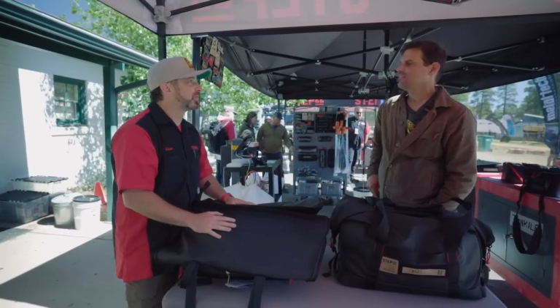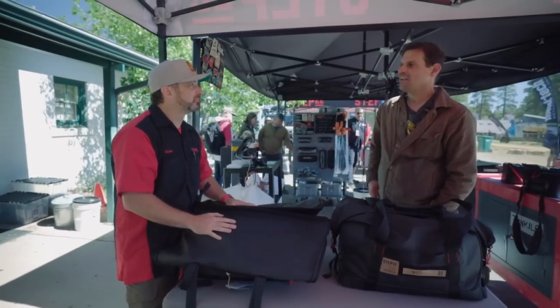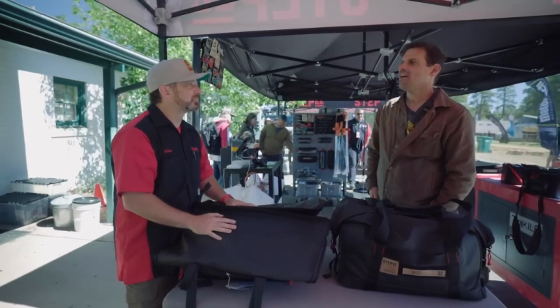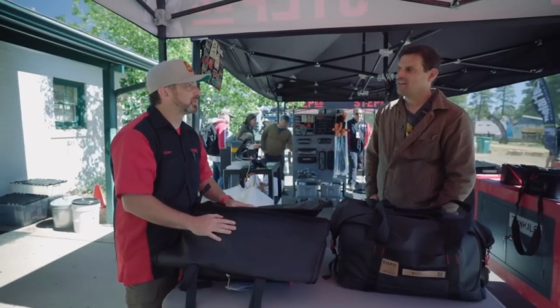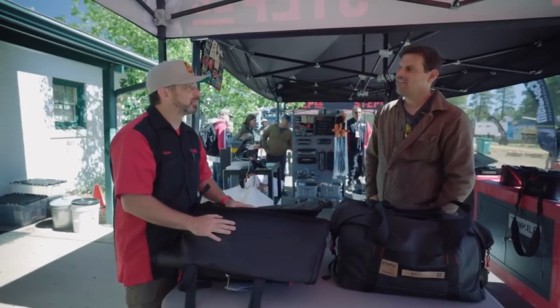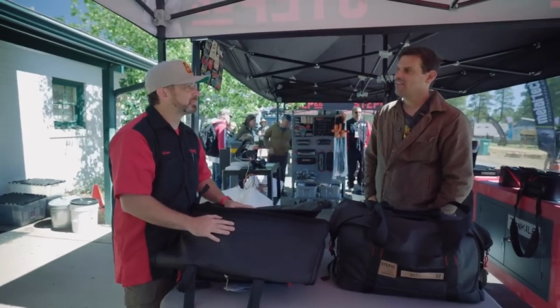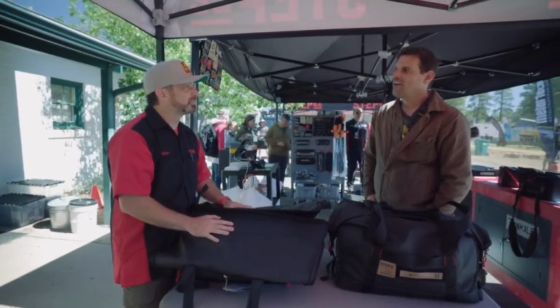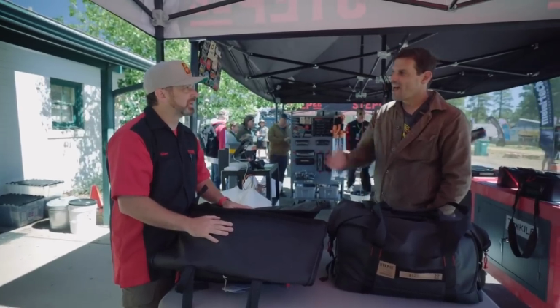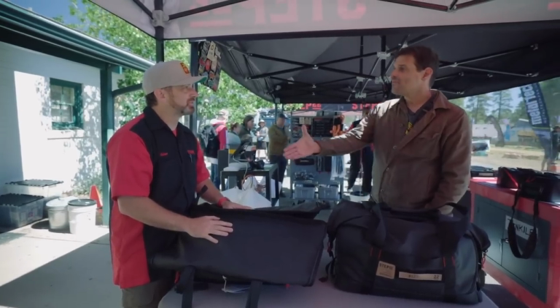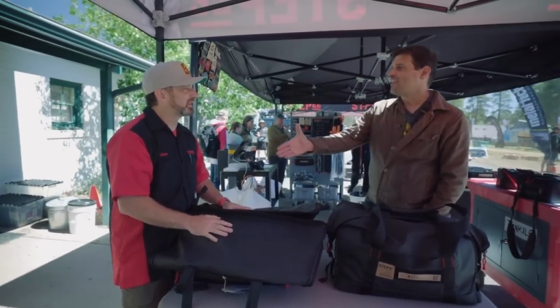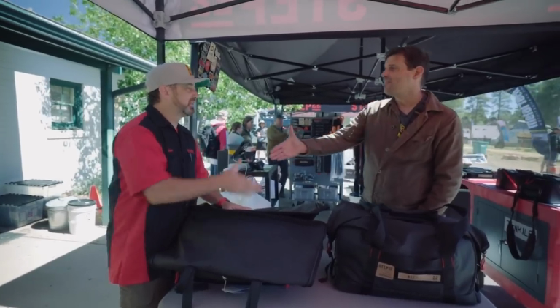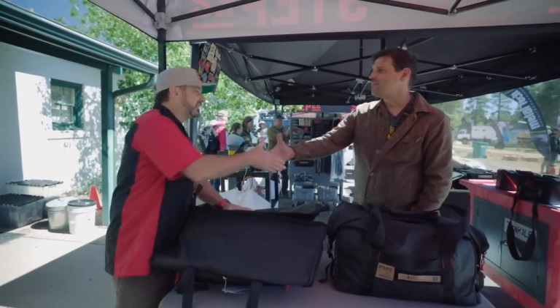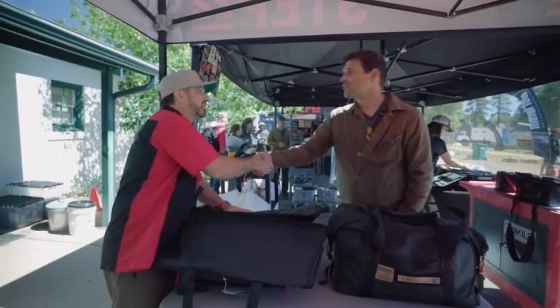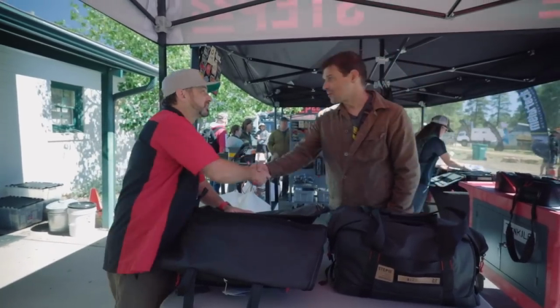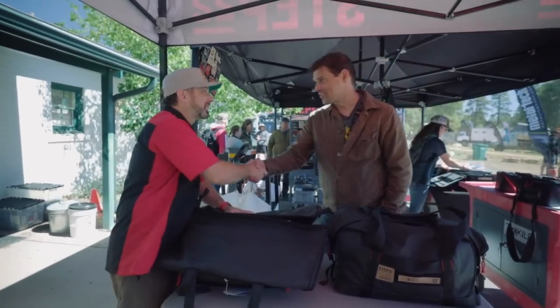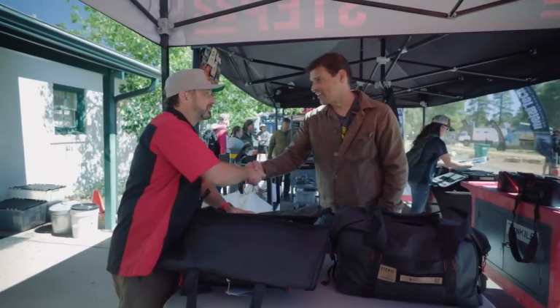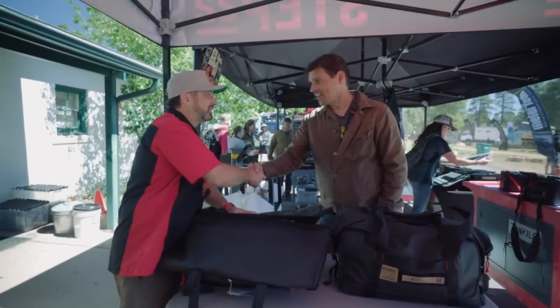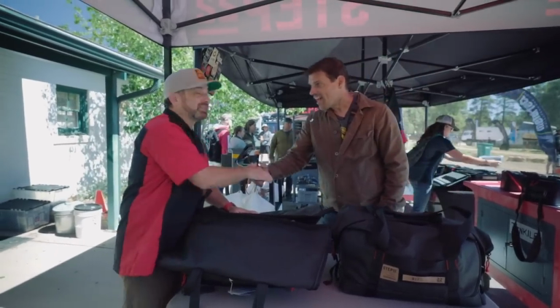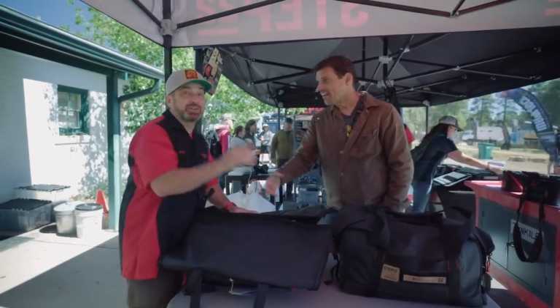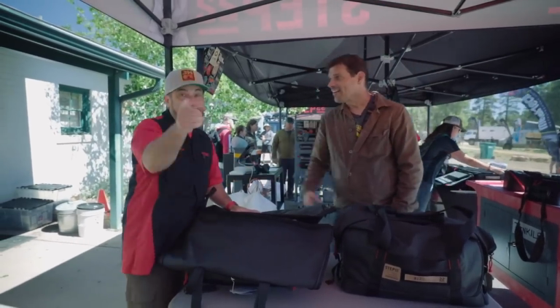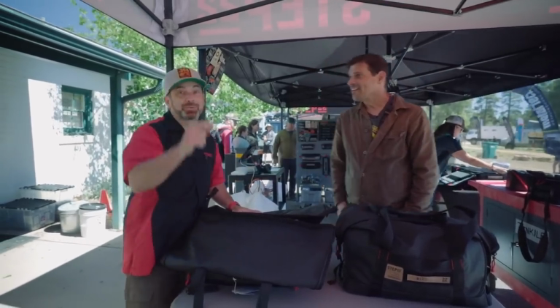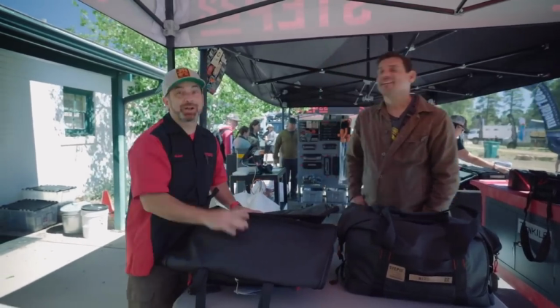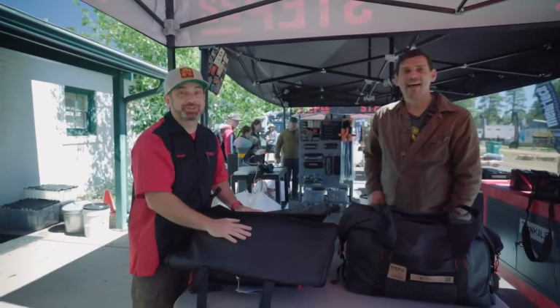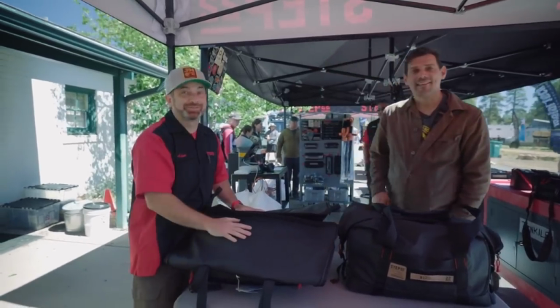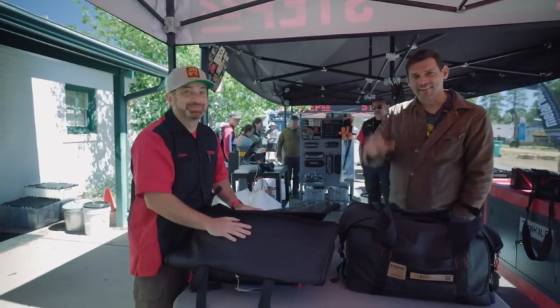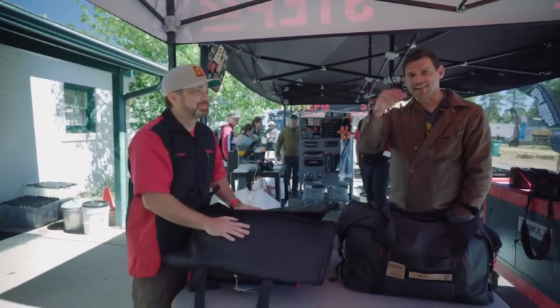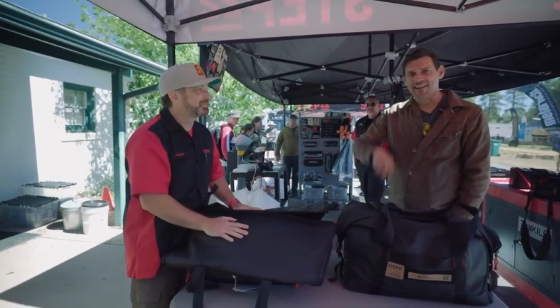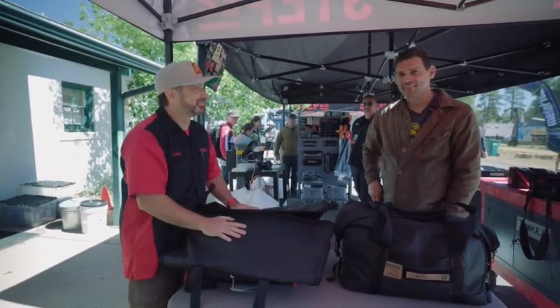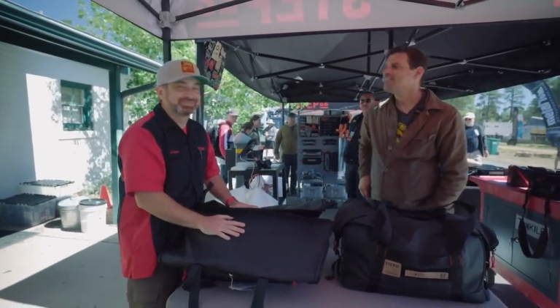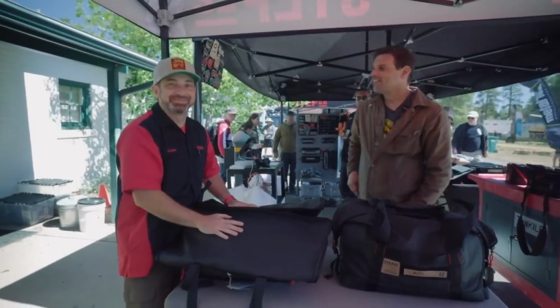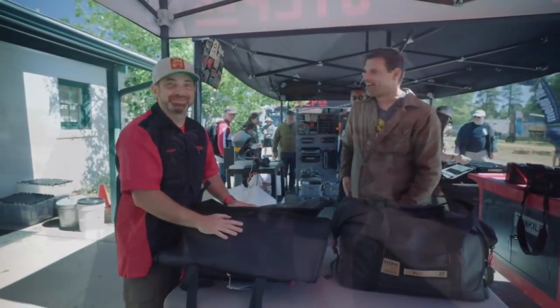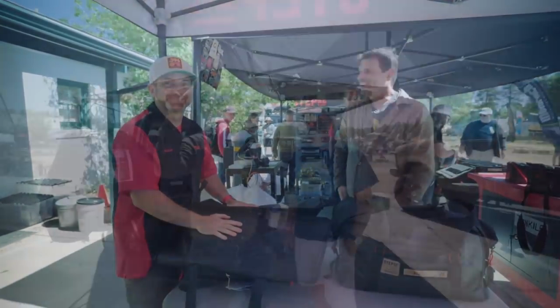We still have every piece of Step 22 gear we've ever bought. Adam, thank you very much — thanks for stopping in and thank you guys for watching.